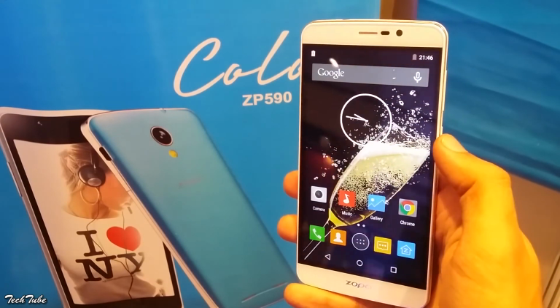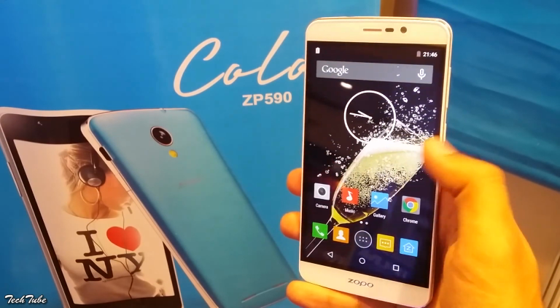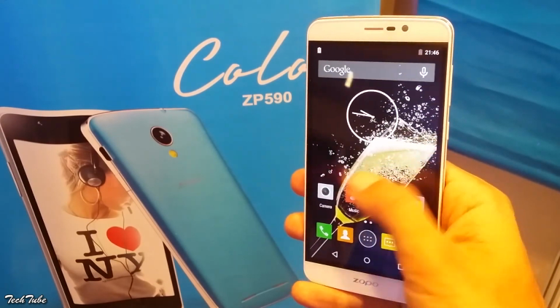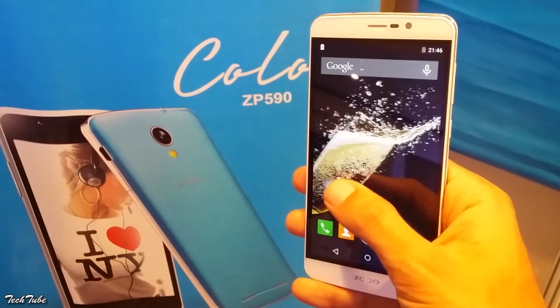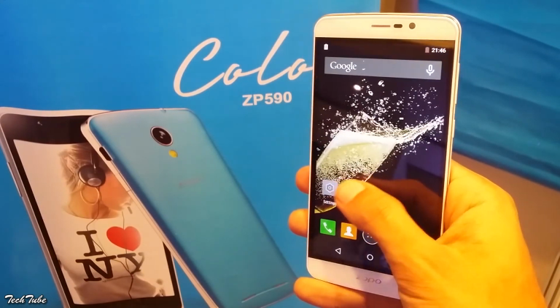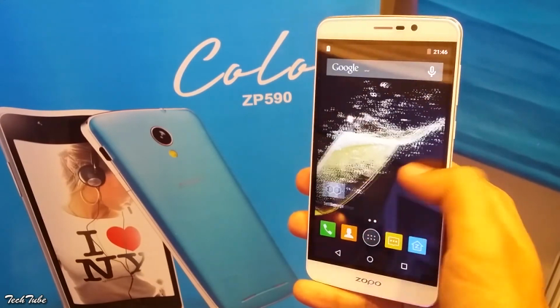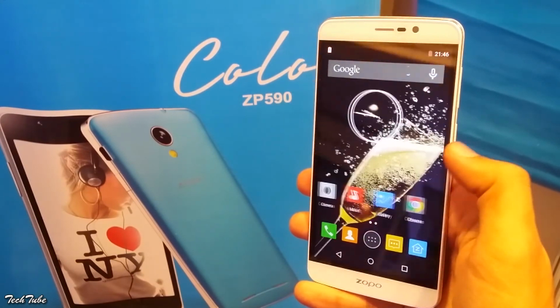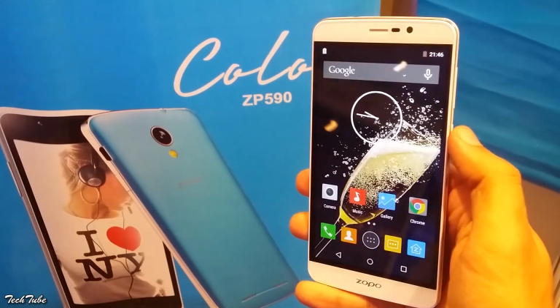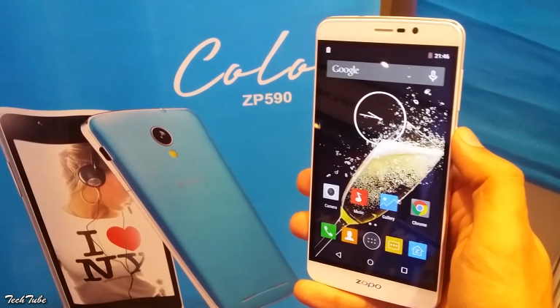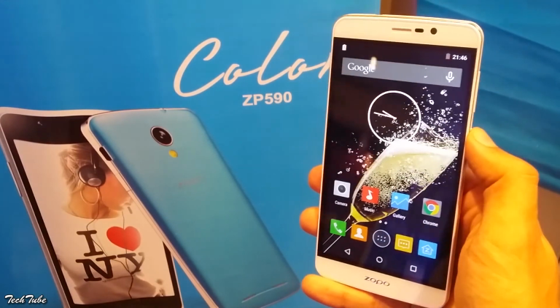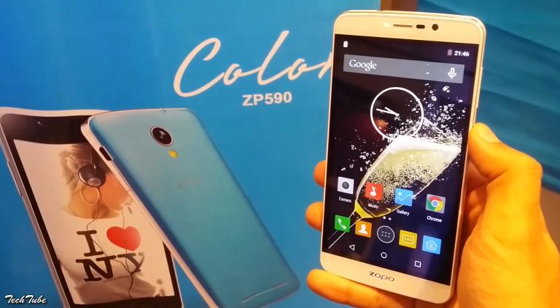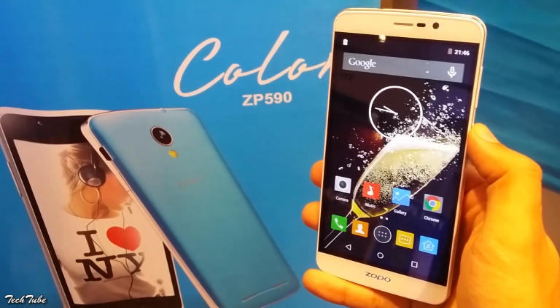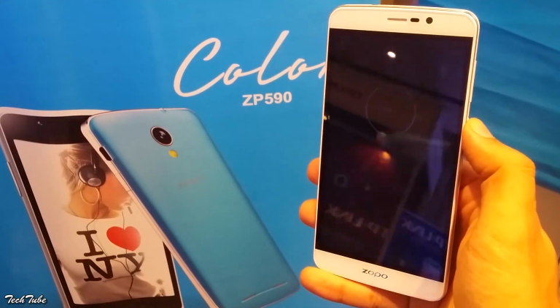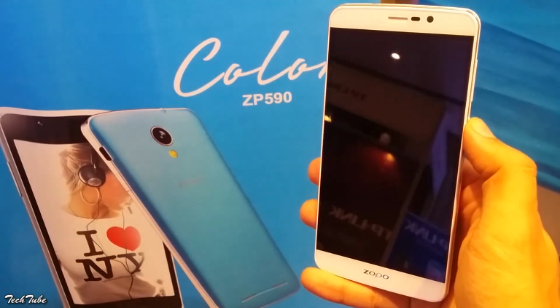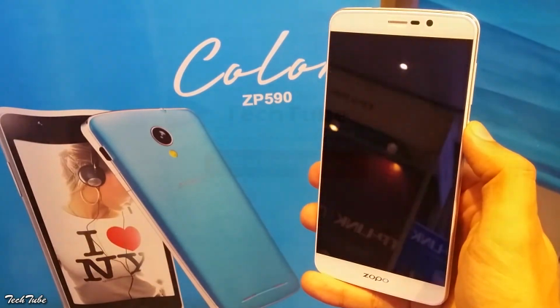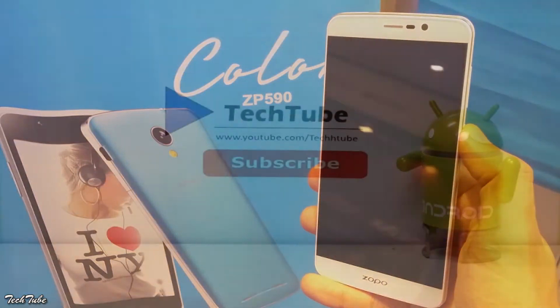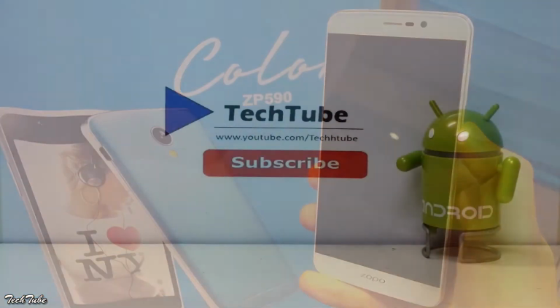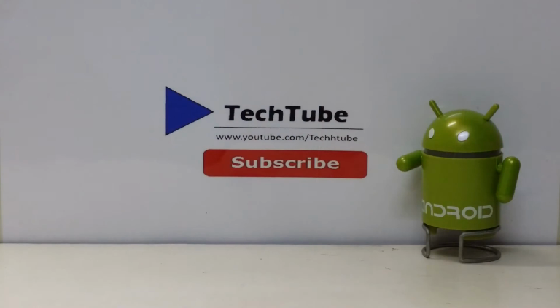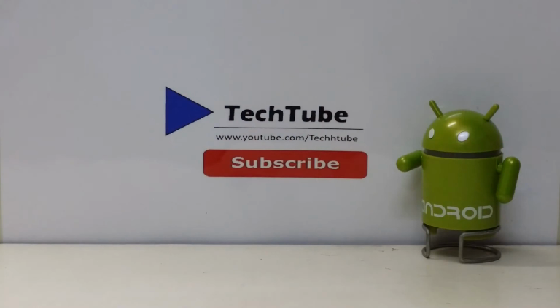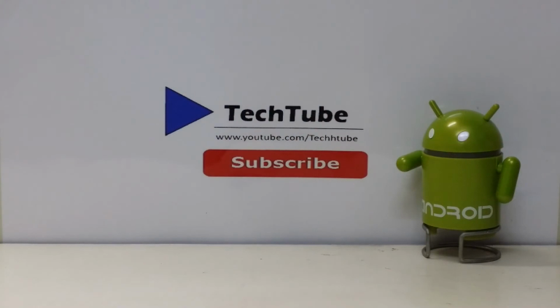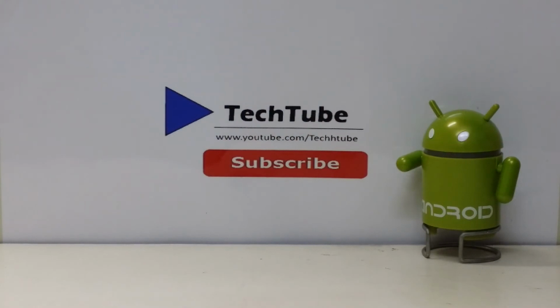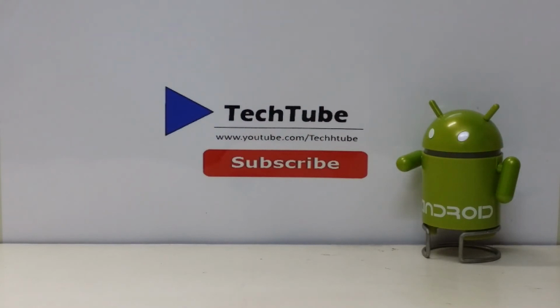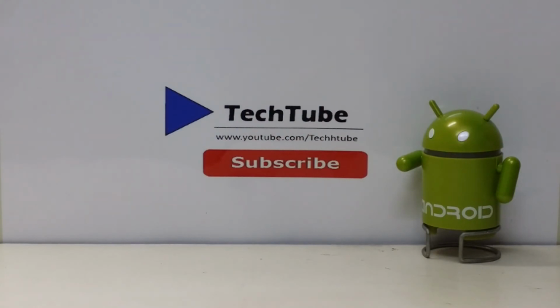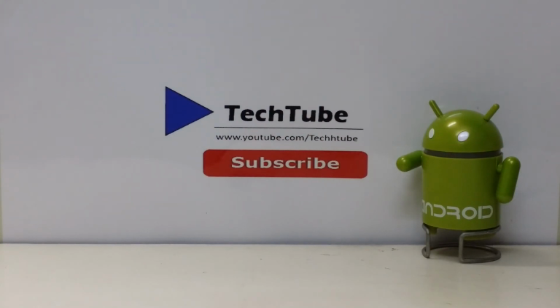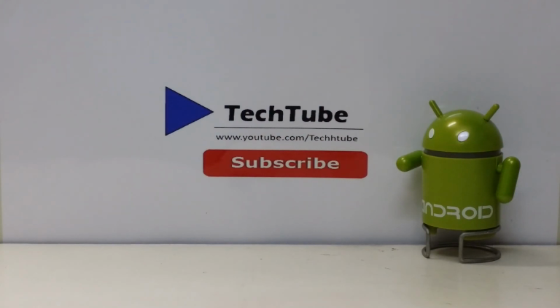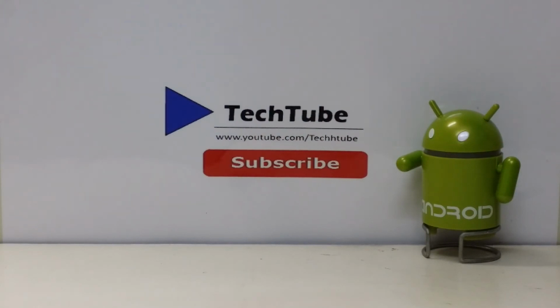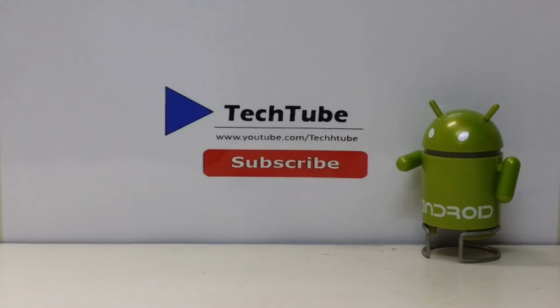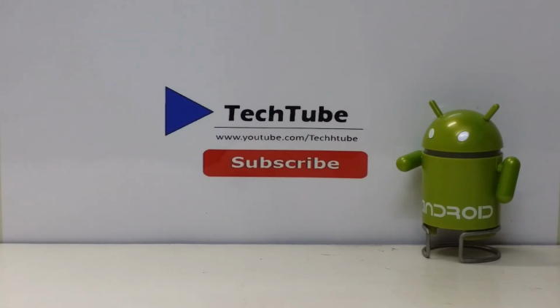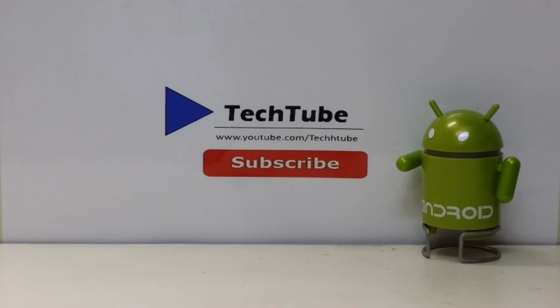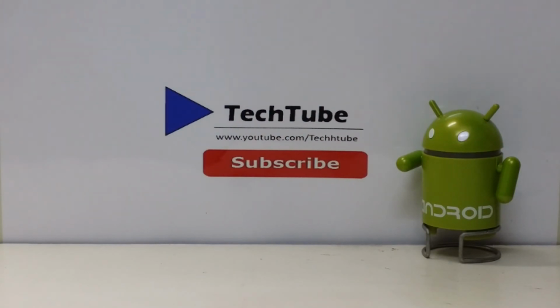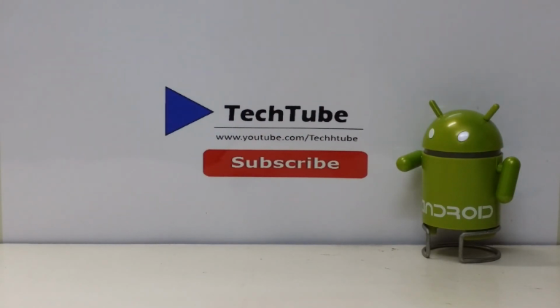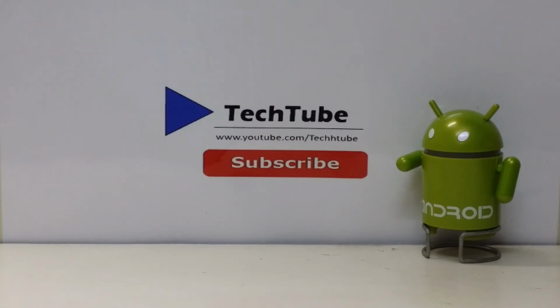So this is it from the video, guys. Leave your thoughts in the comment section below, and thank you for watching — I'll catch you in the next one.